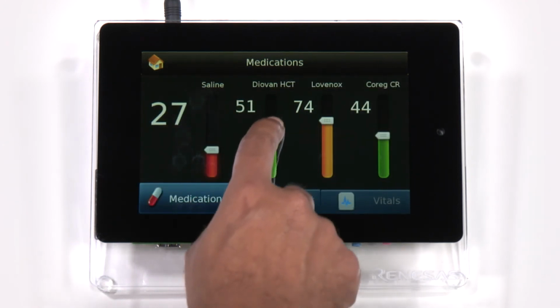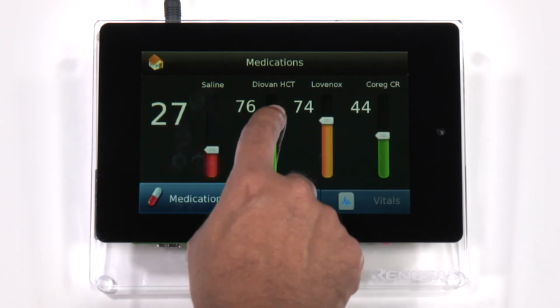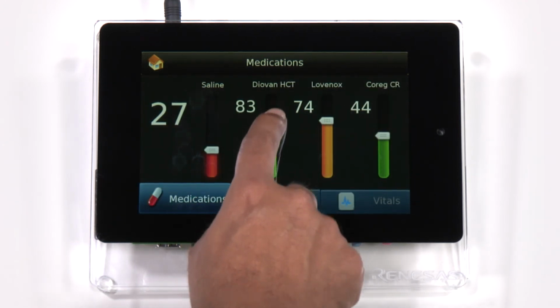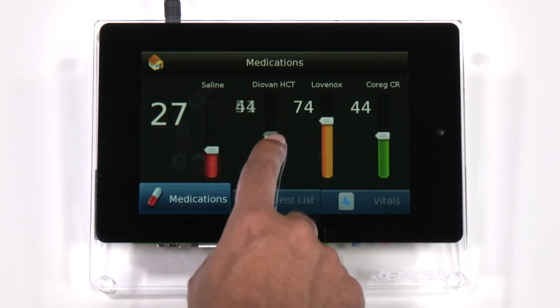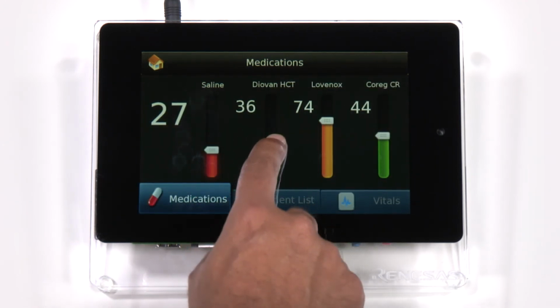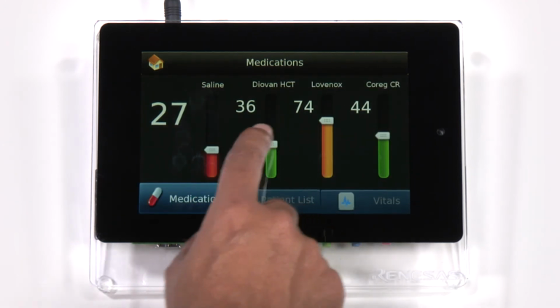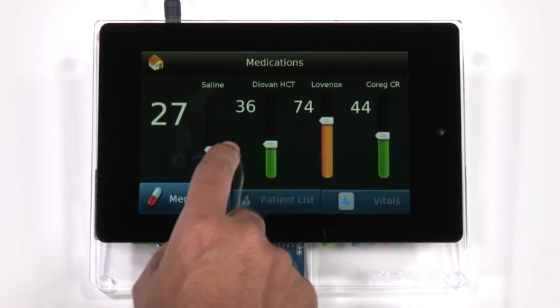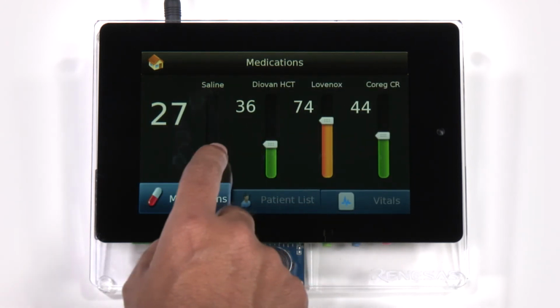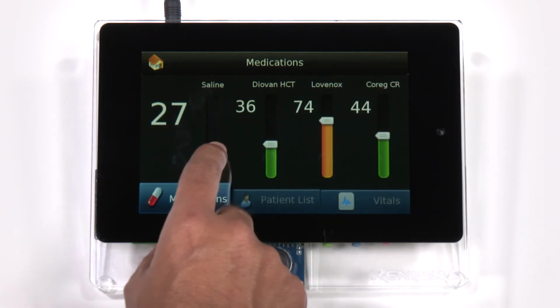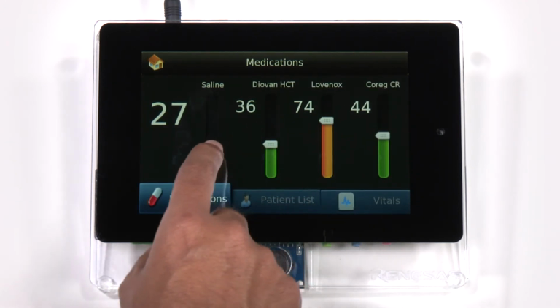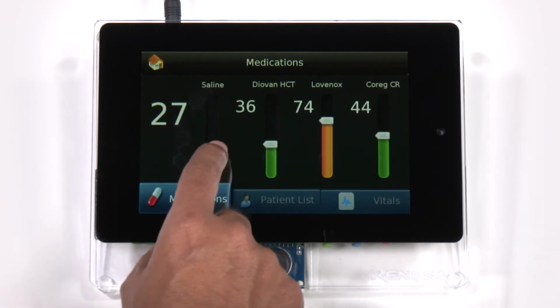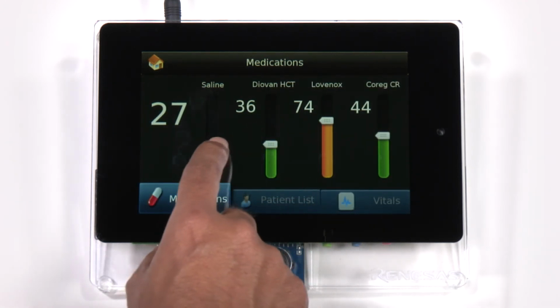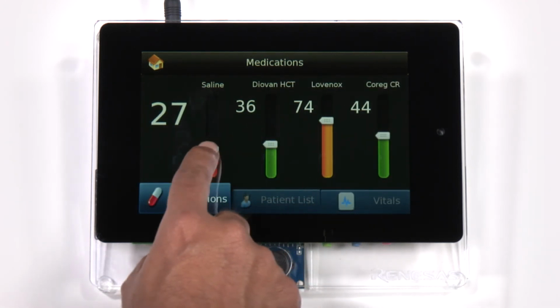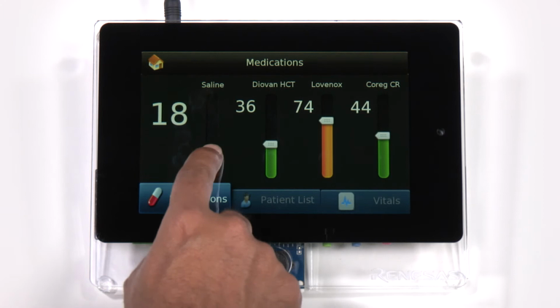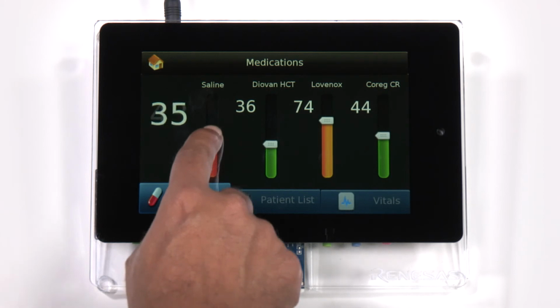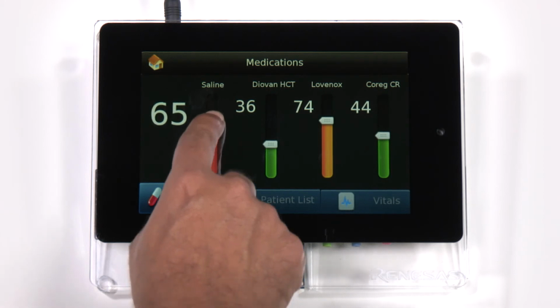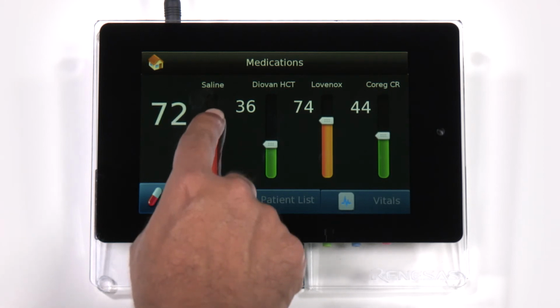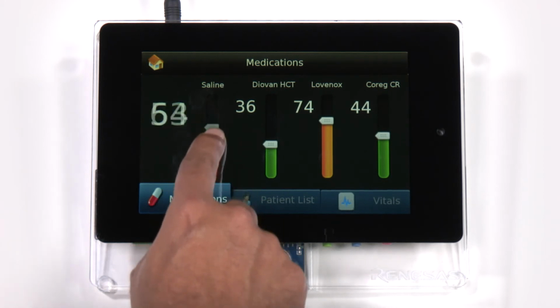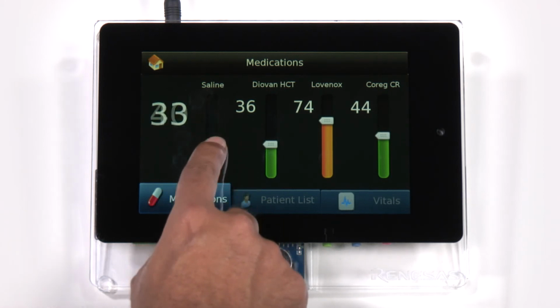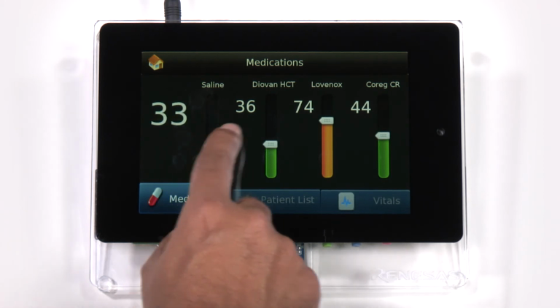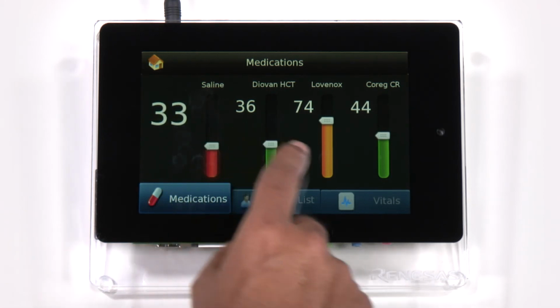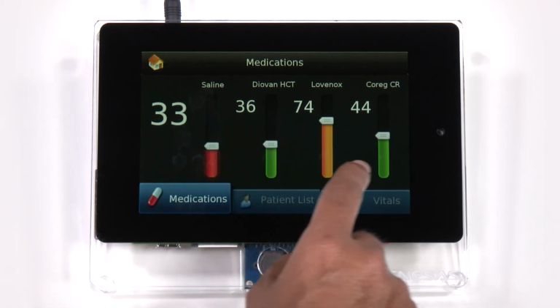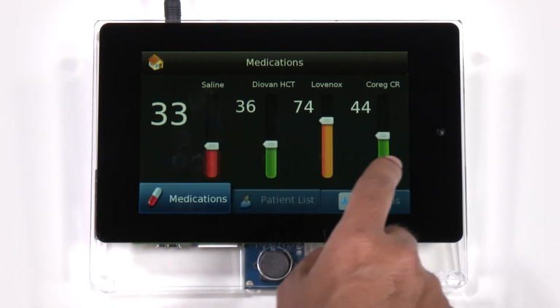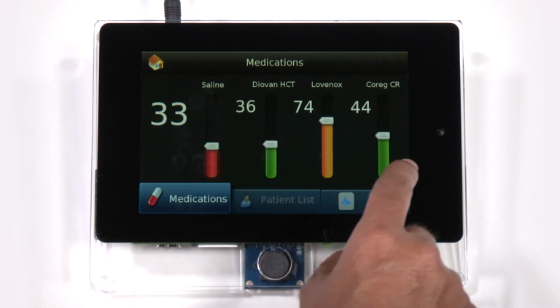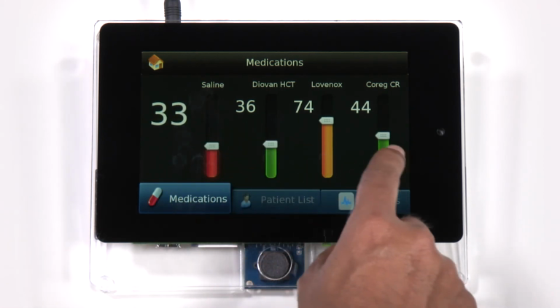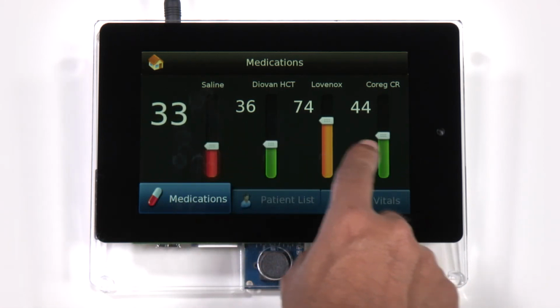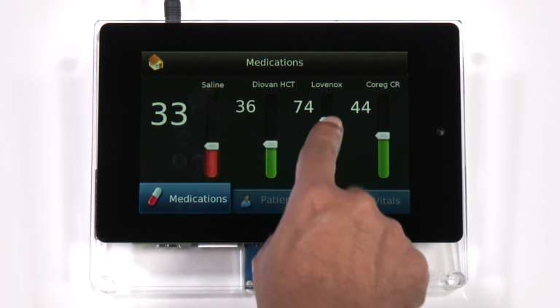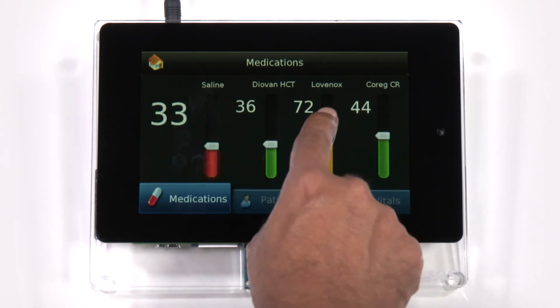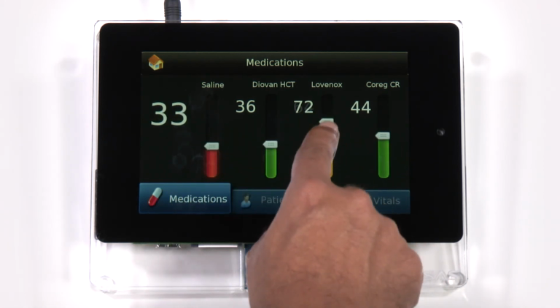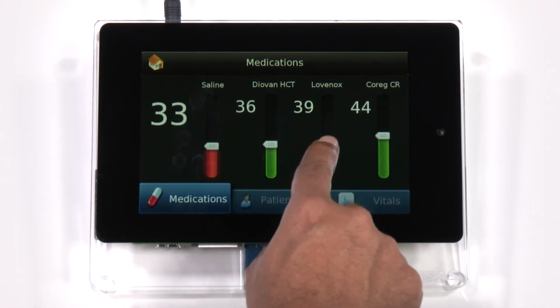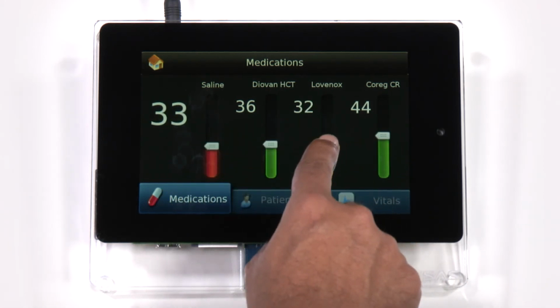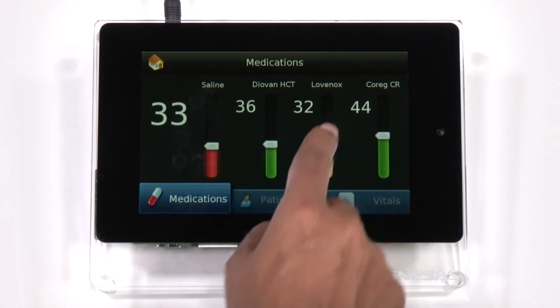You can see how the level of medication for the patient can be smoothly adjusted on the modern UI developed in GUI-X.